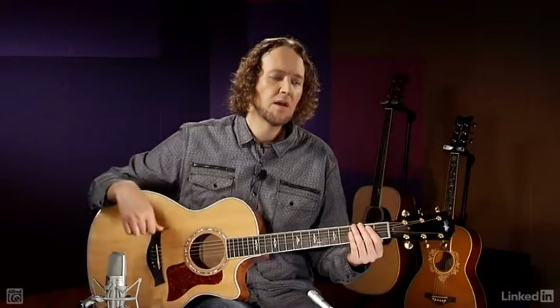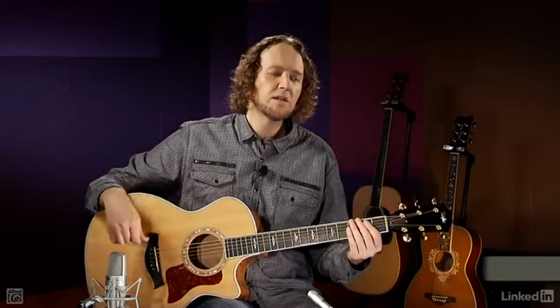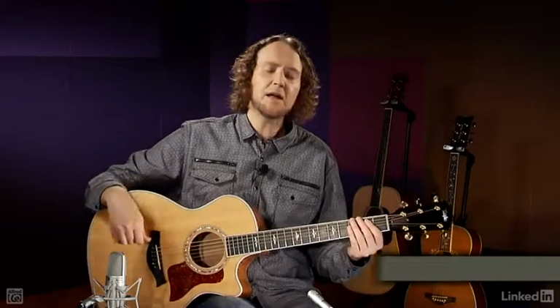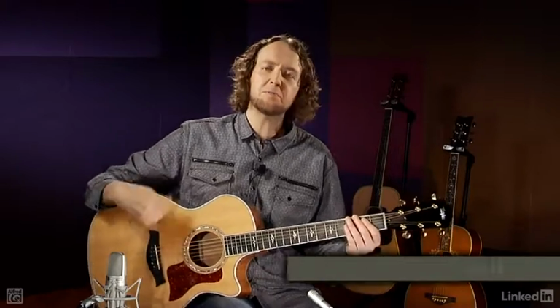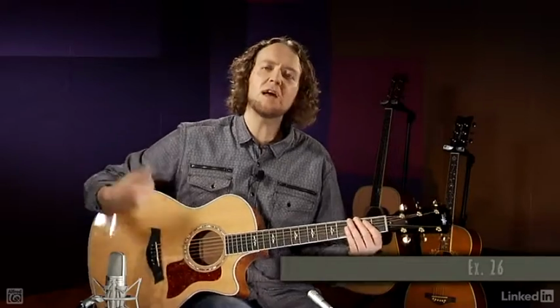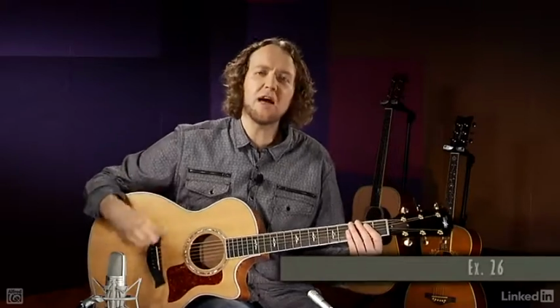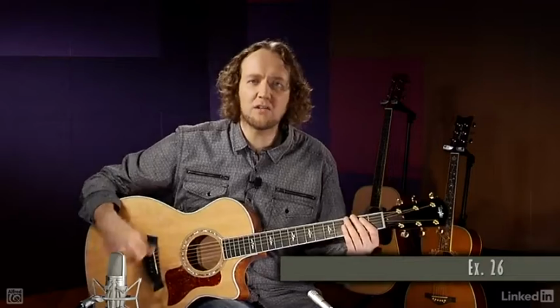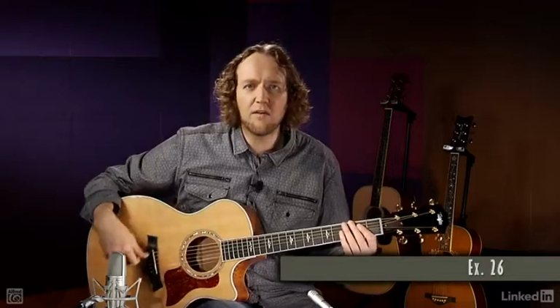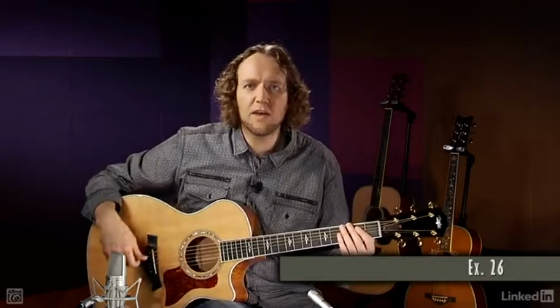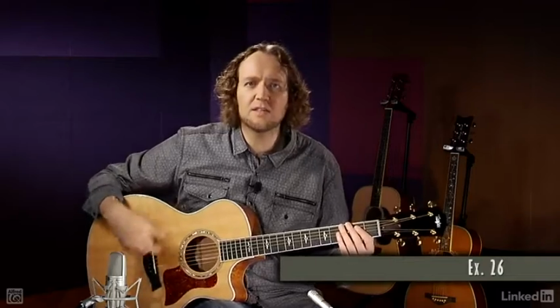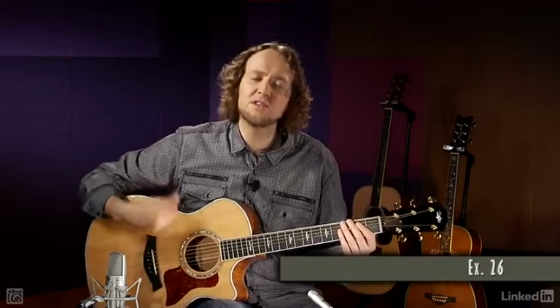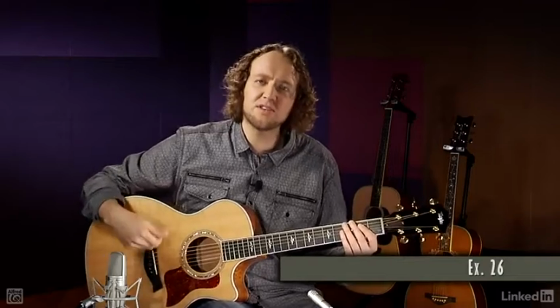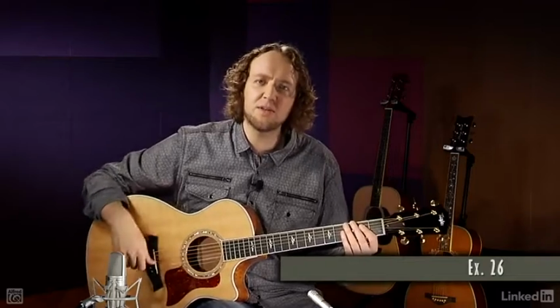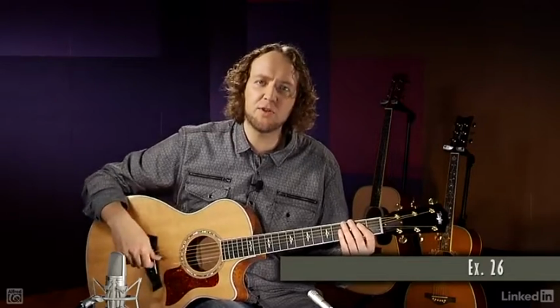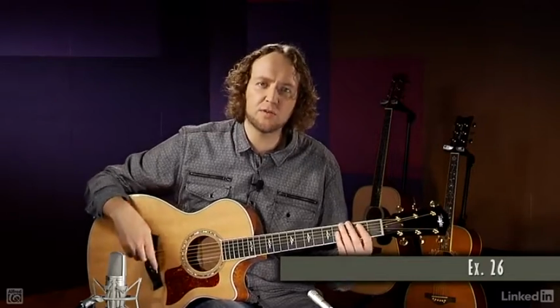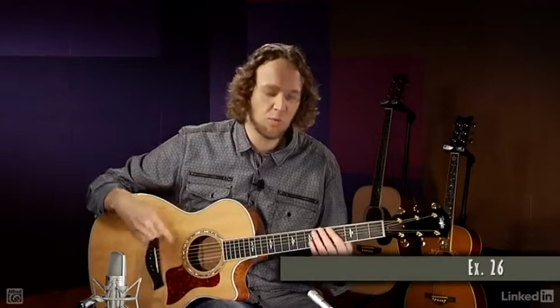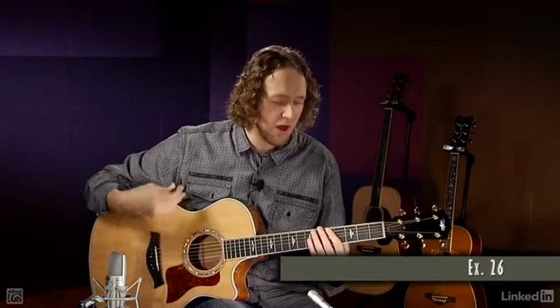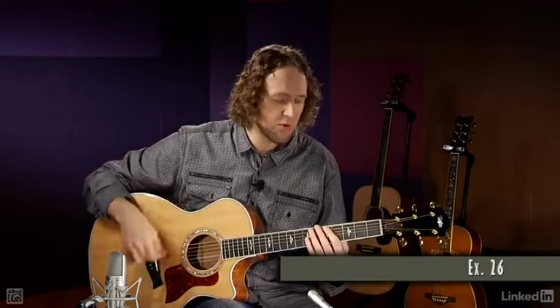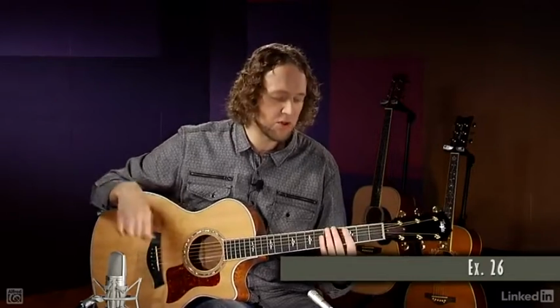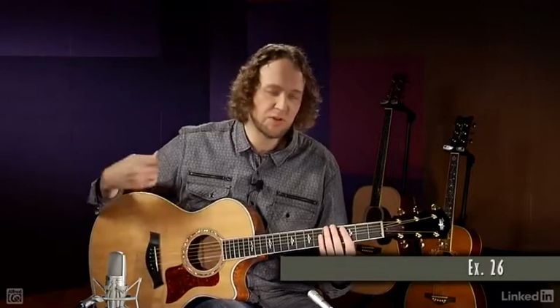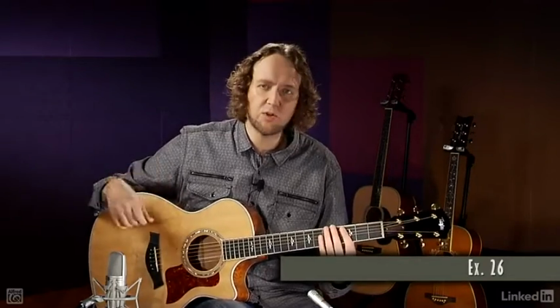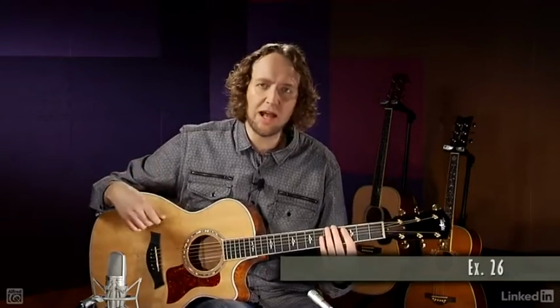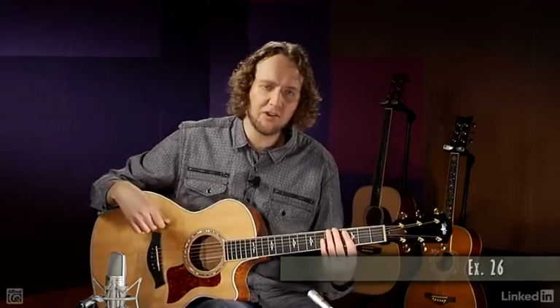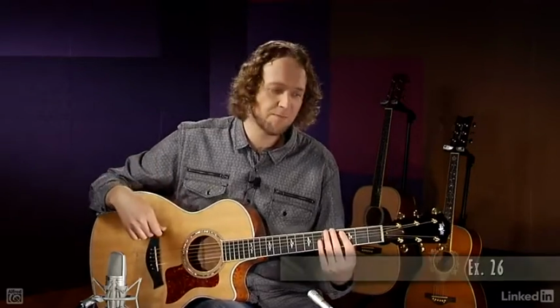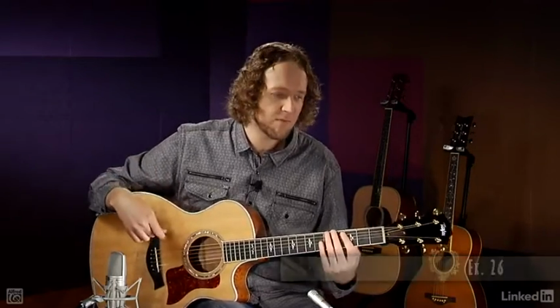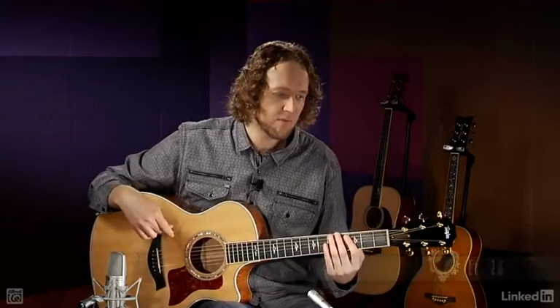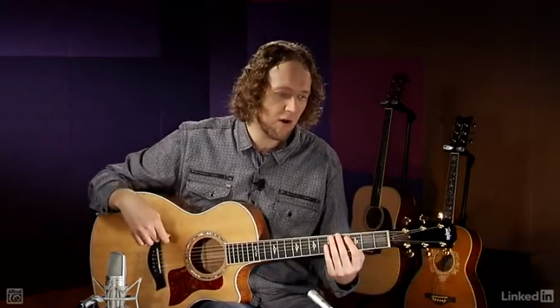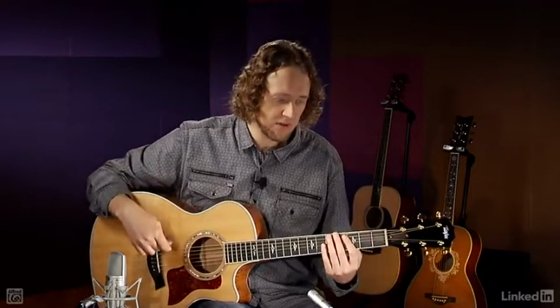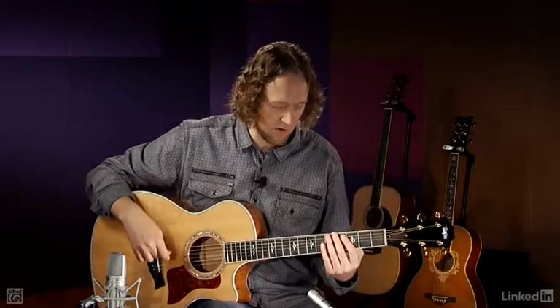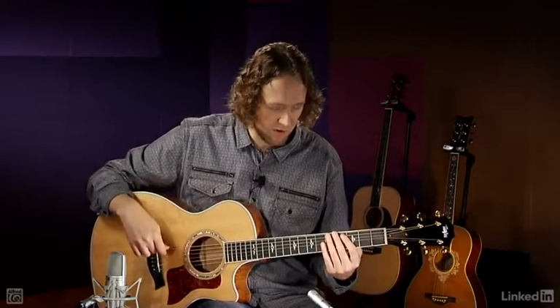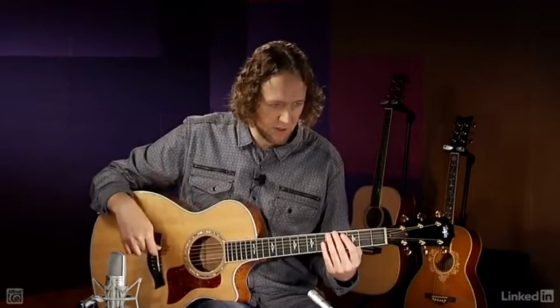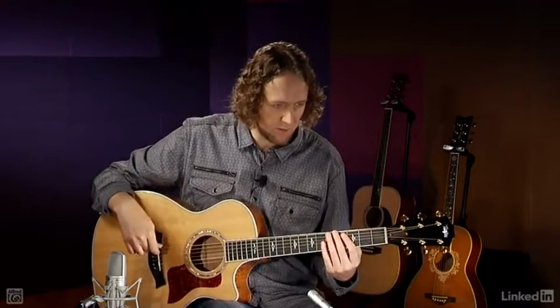Now let's play that clave in sixteenth notes while you are doing the scratching on the guitar. Here we go.